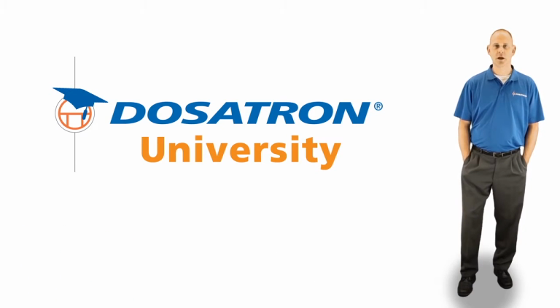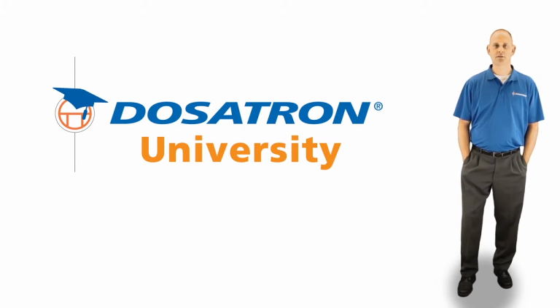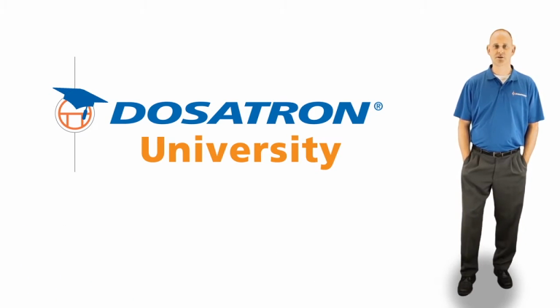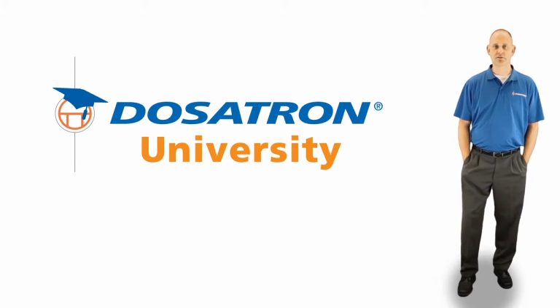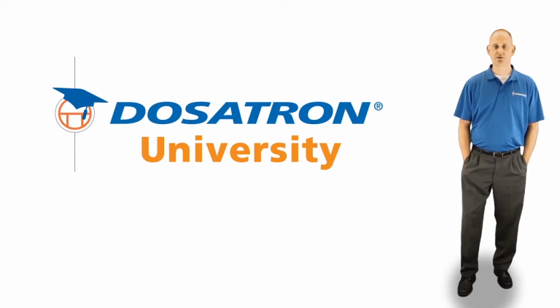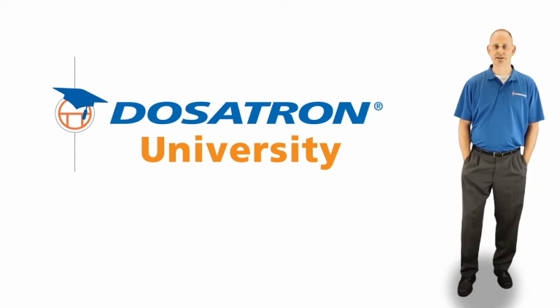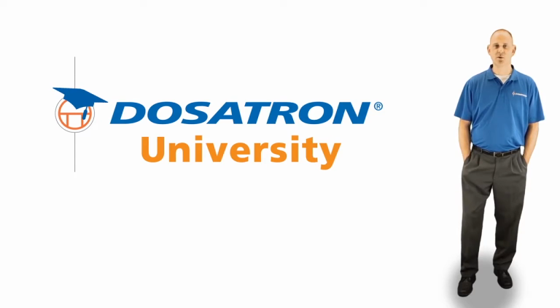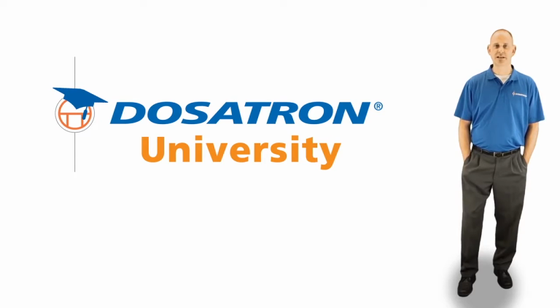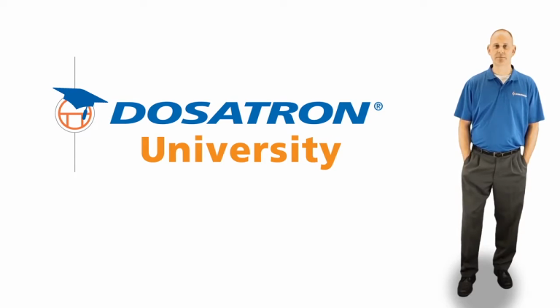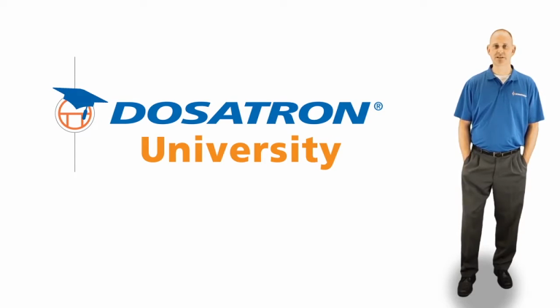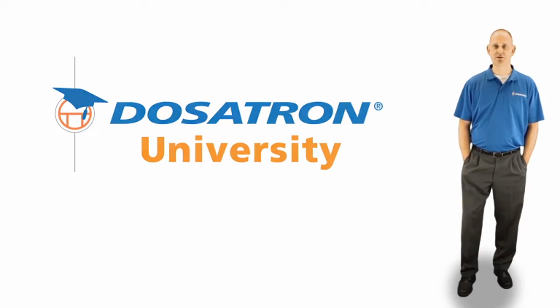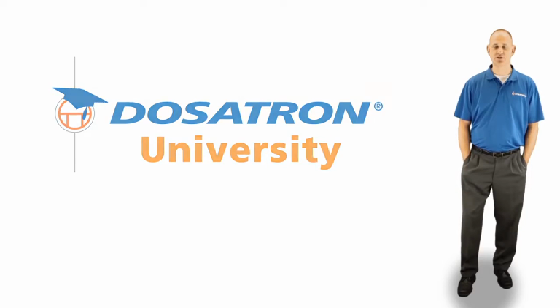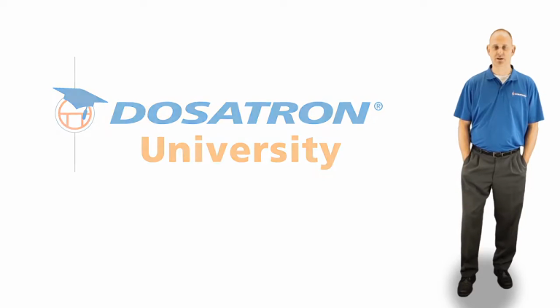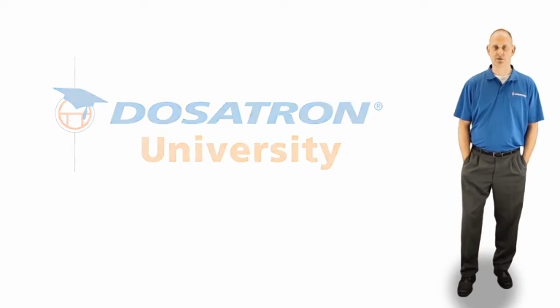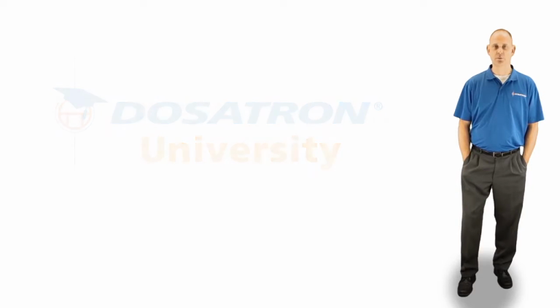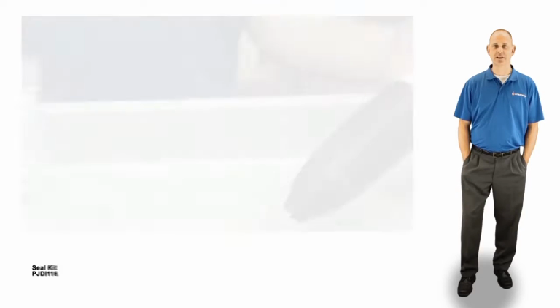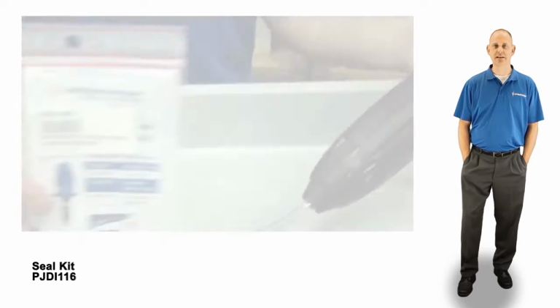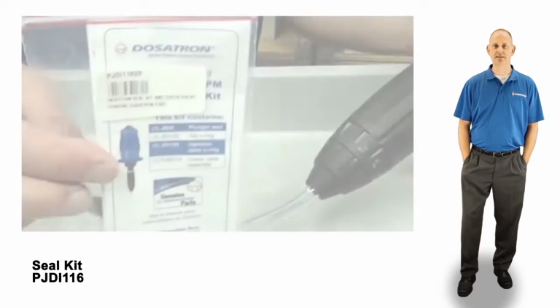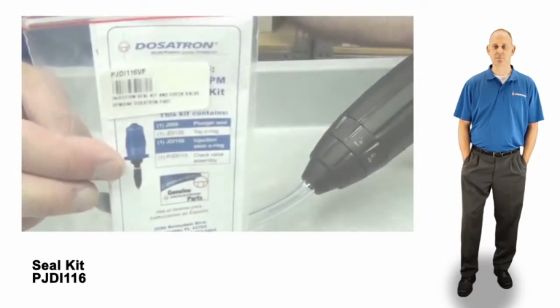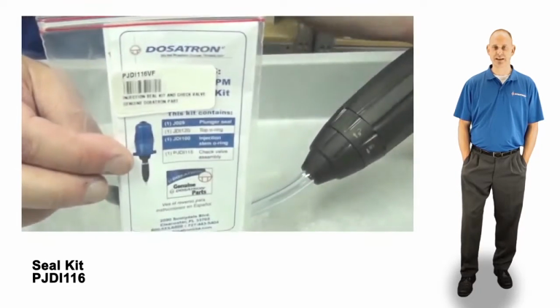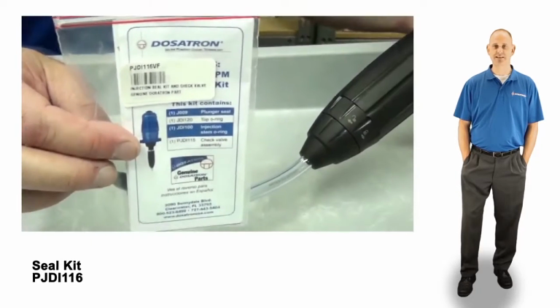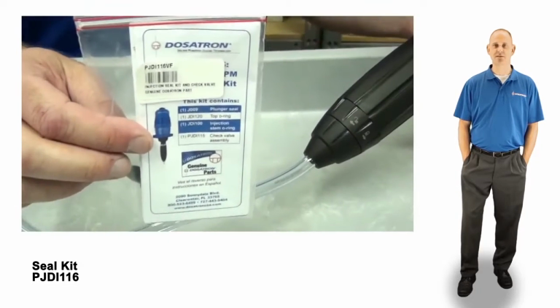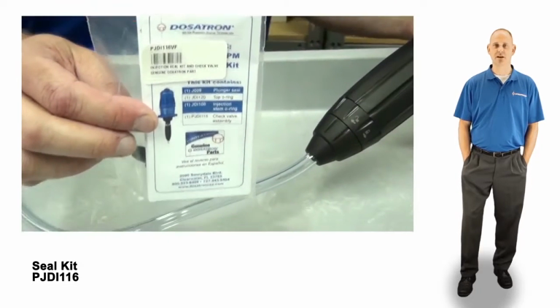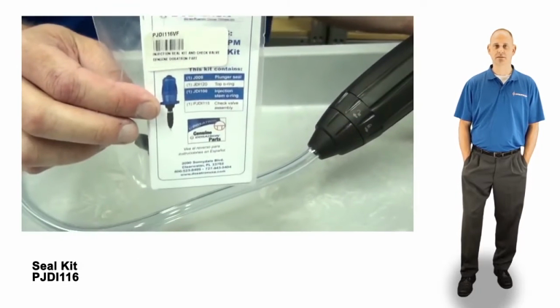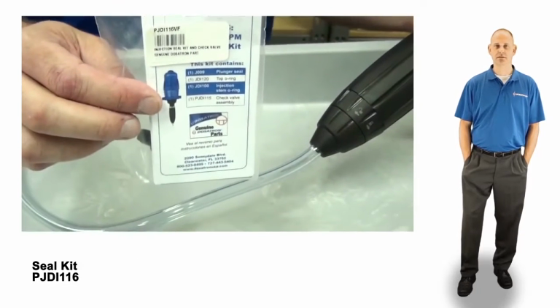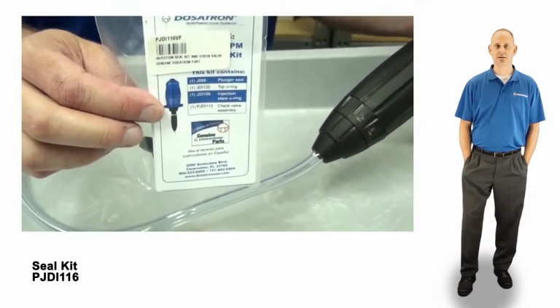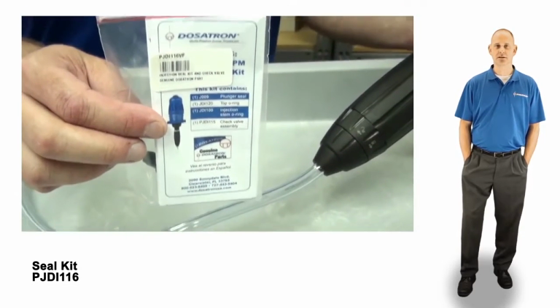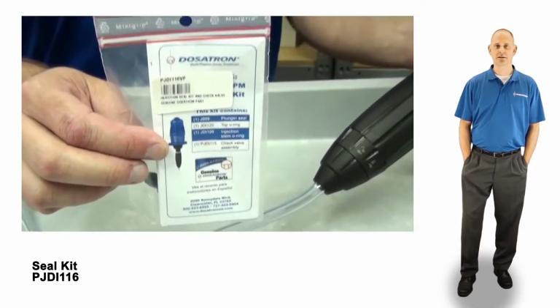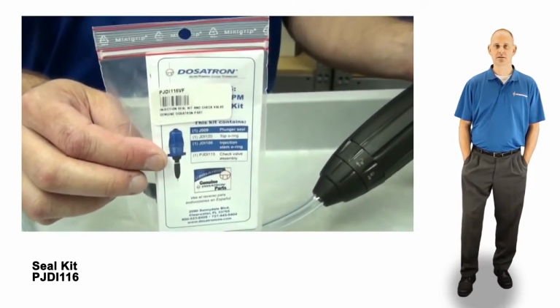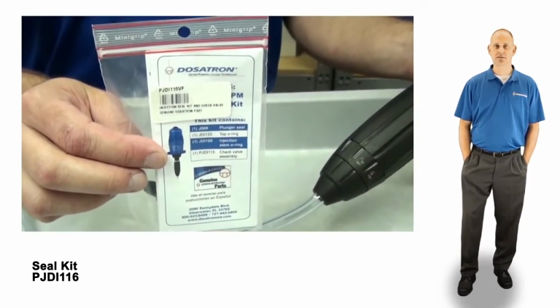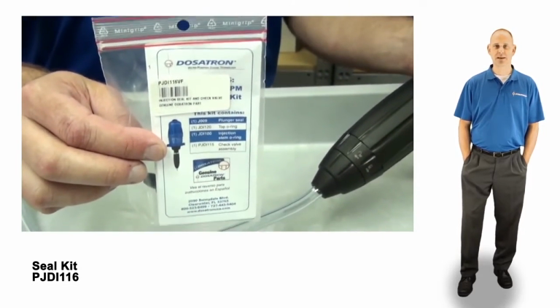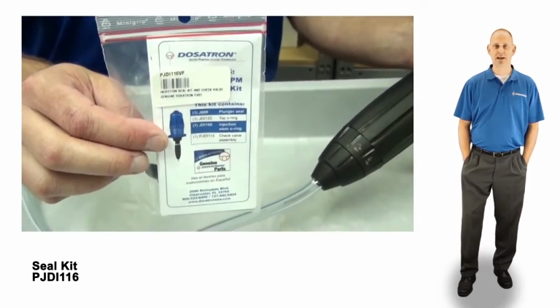To service your D14MZ2 injector, you will need the complete seal kit. To begin,